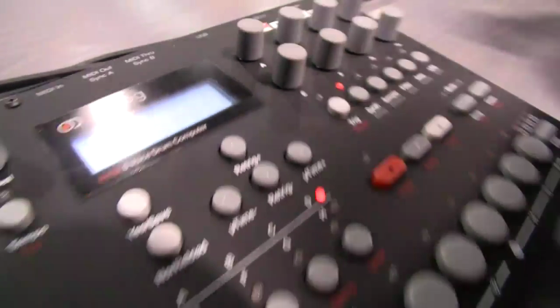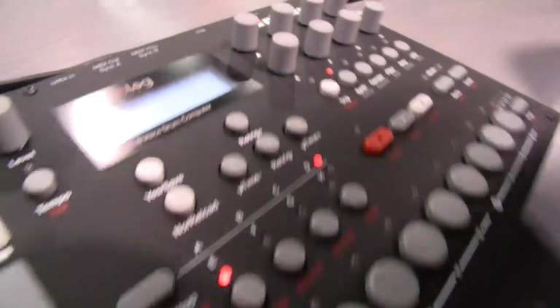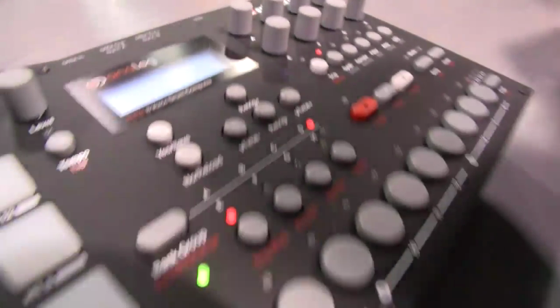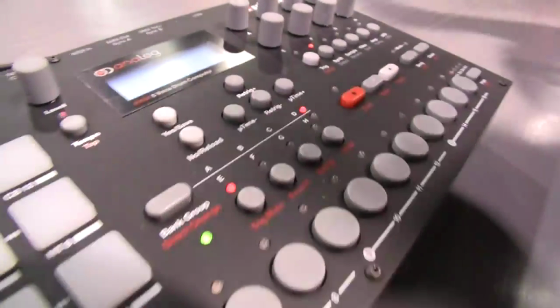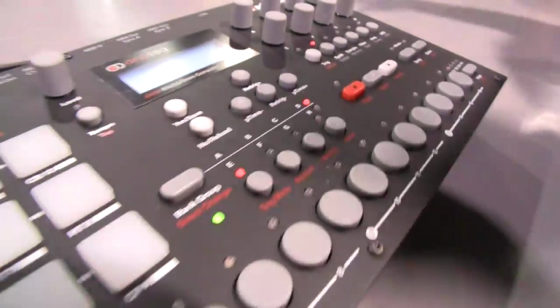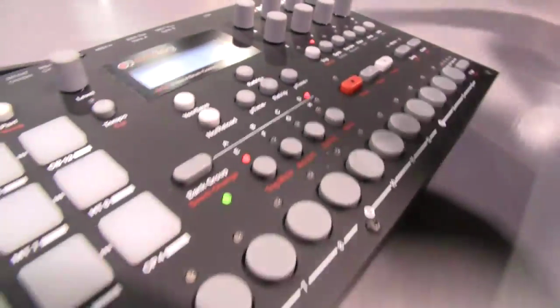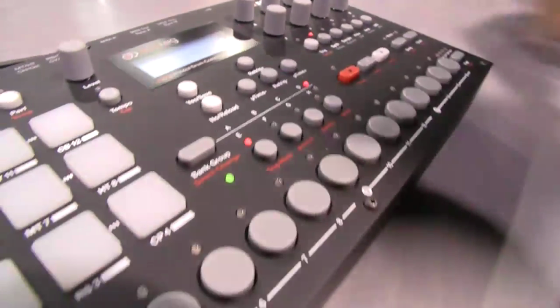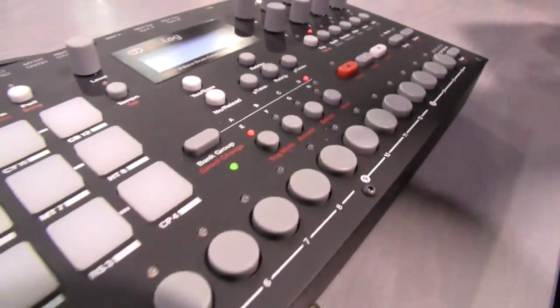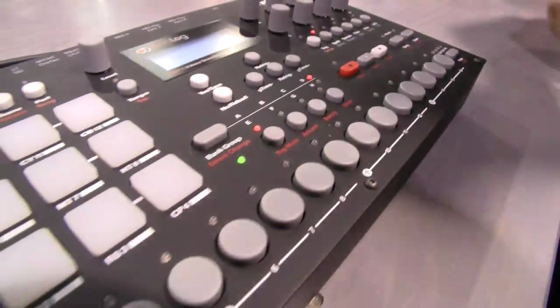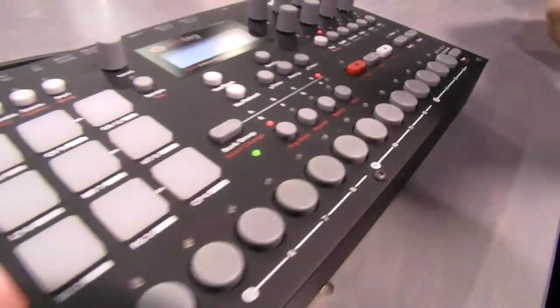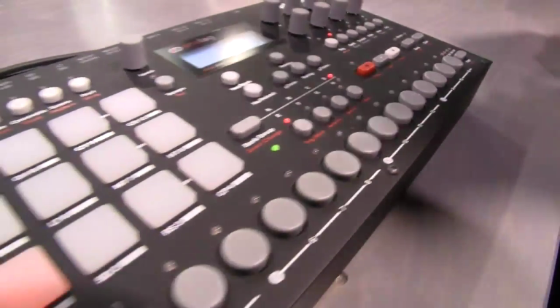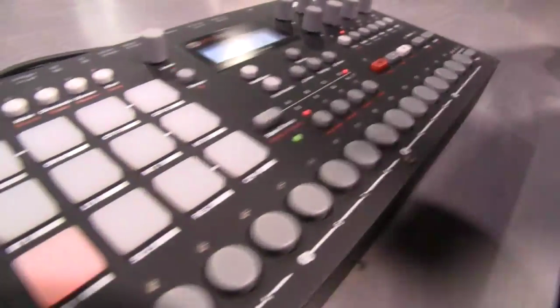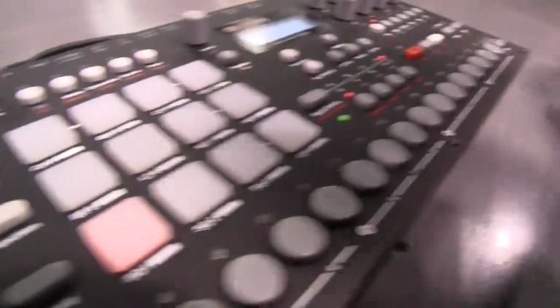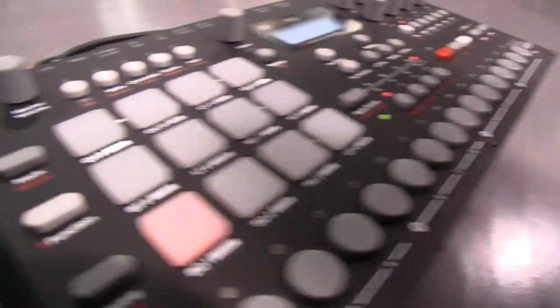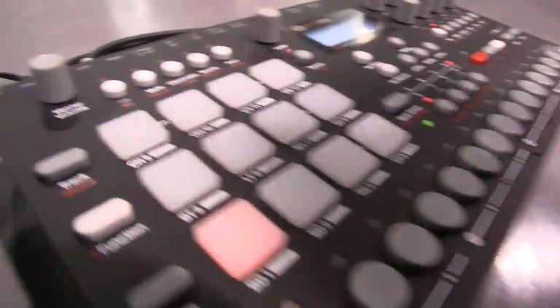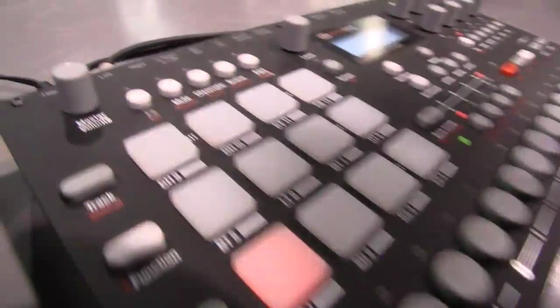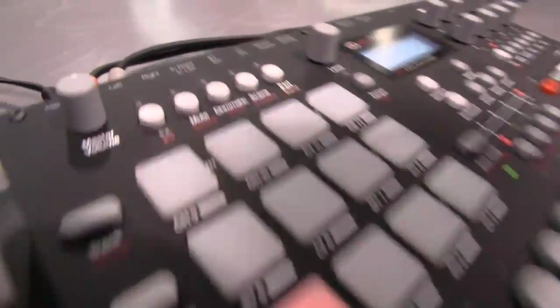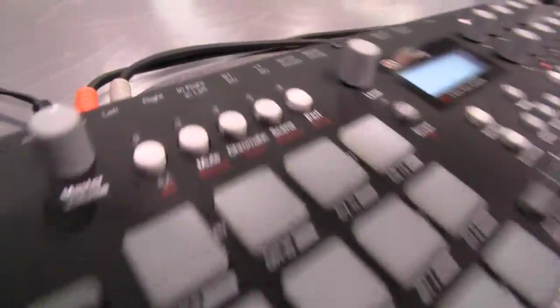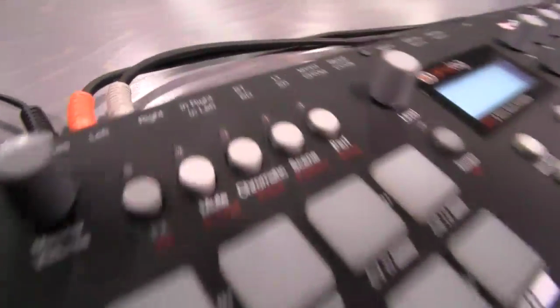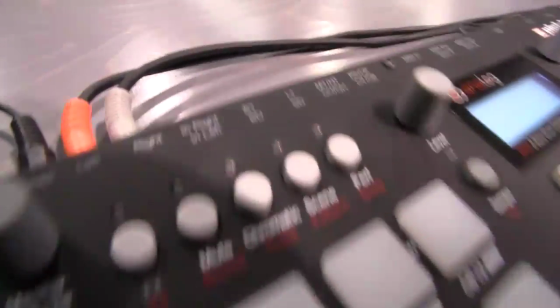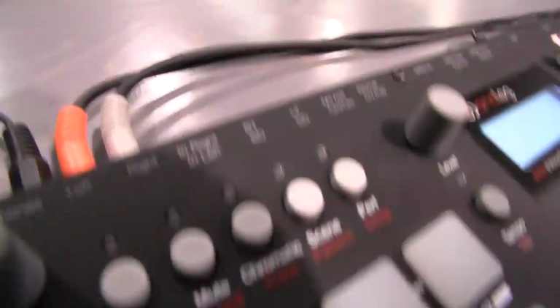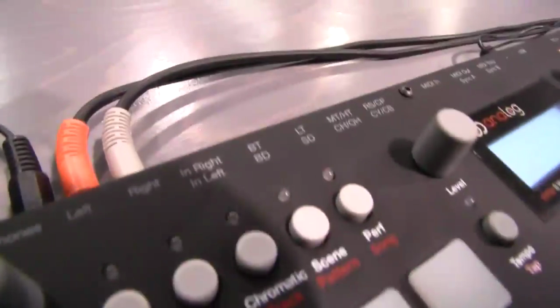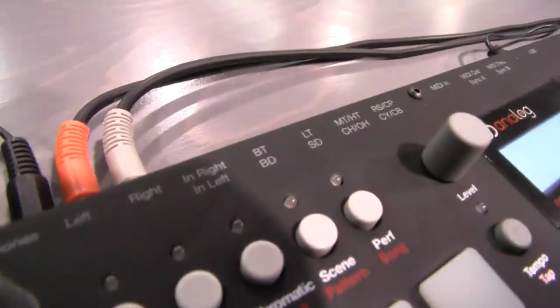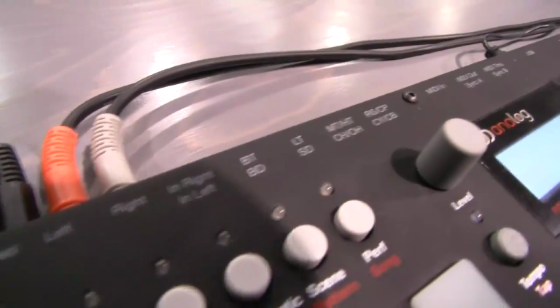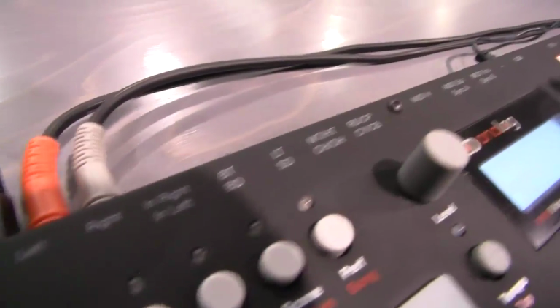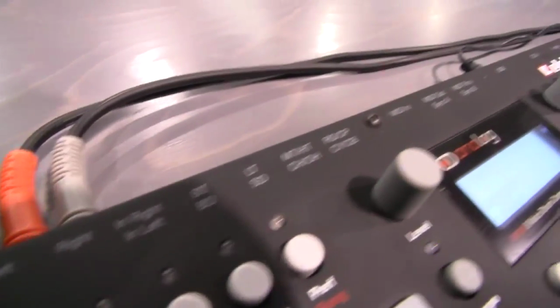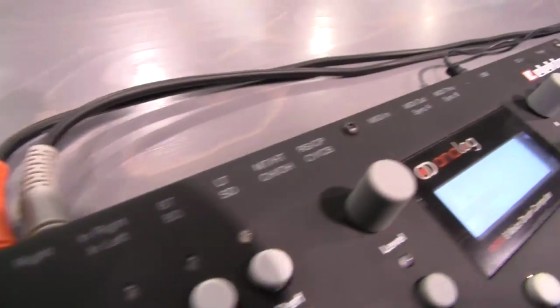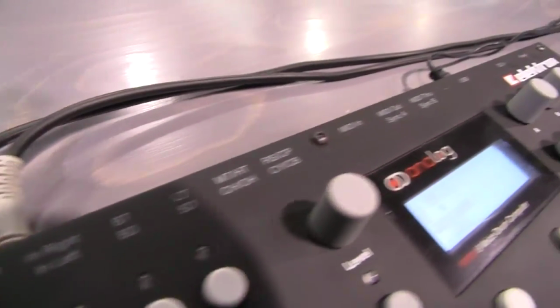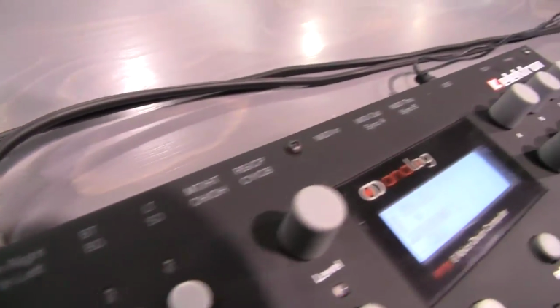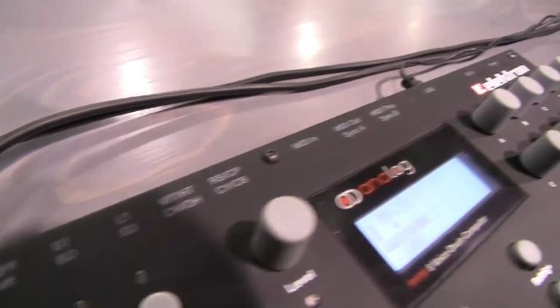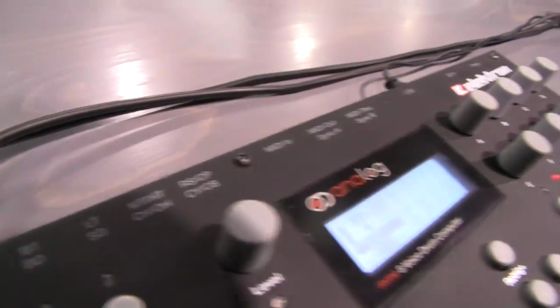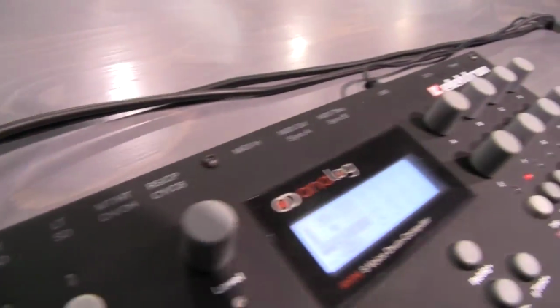So you can synchronize with vintage sequencers.